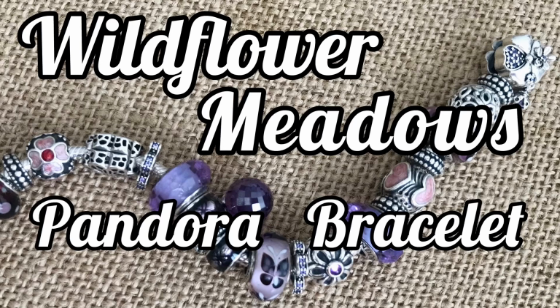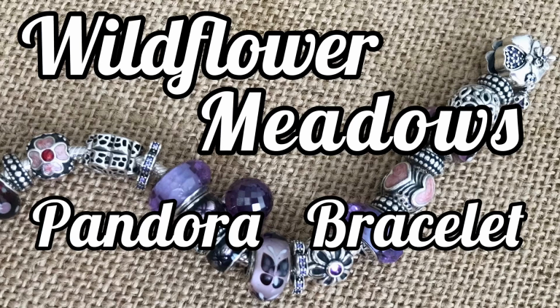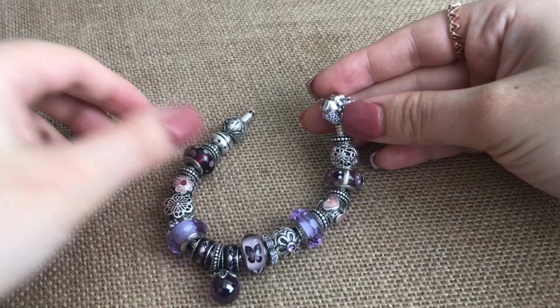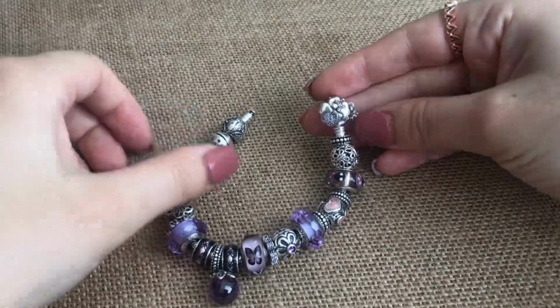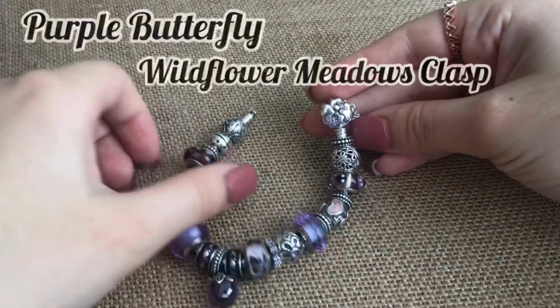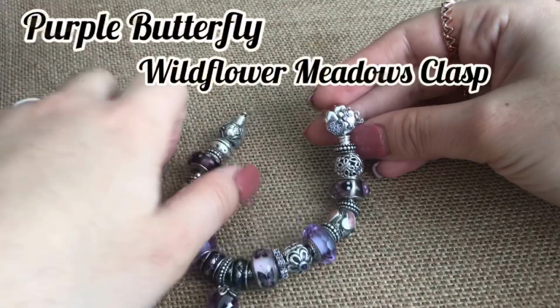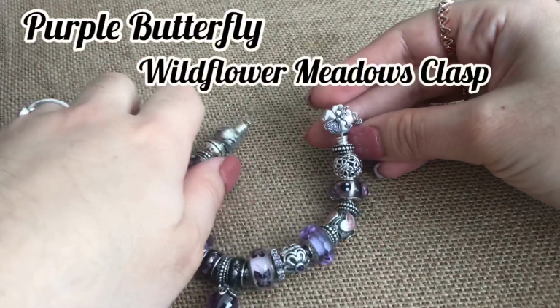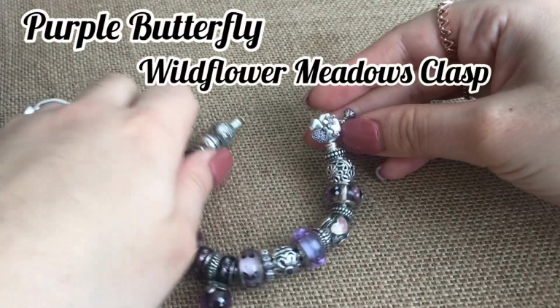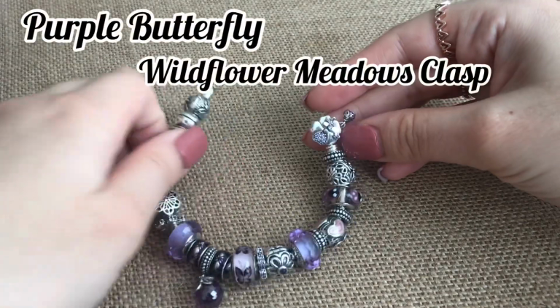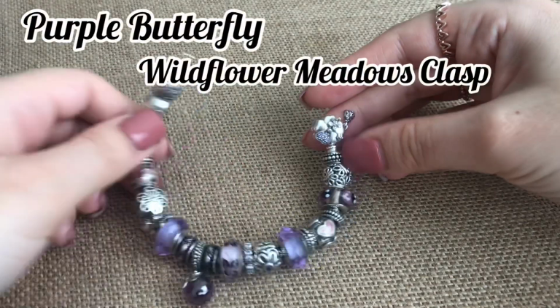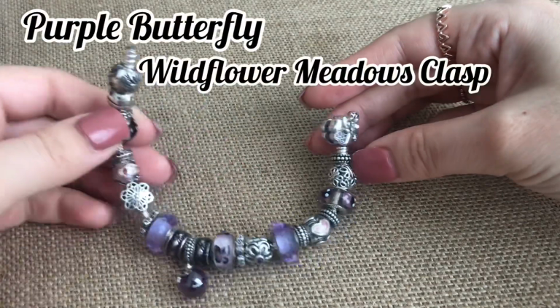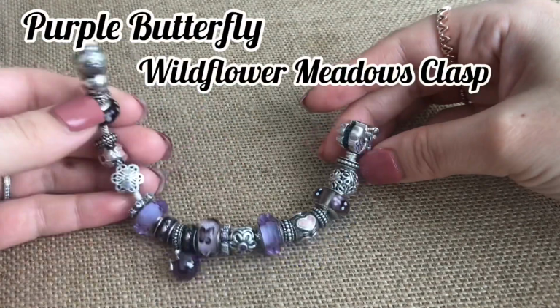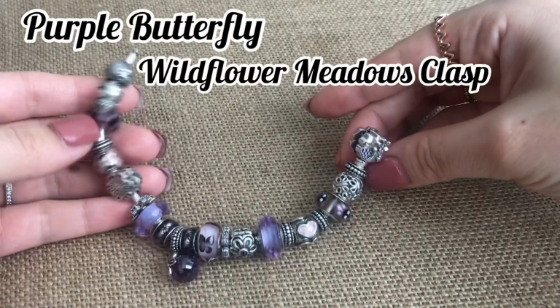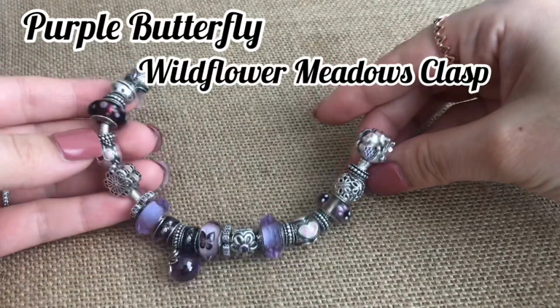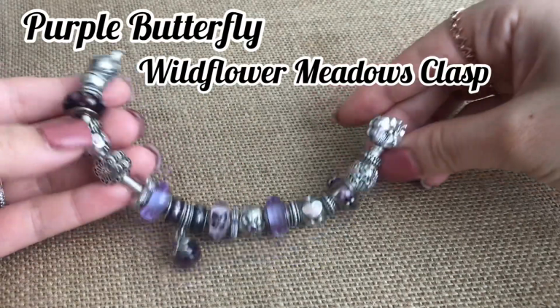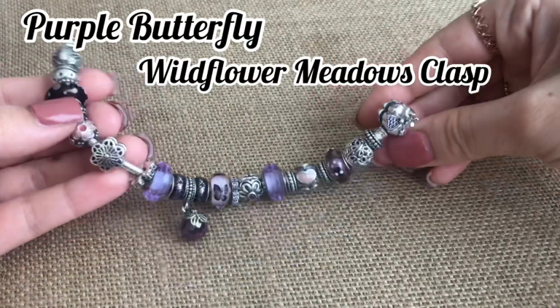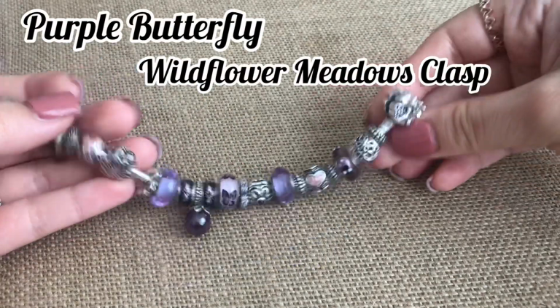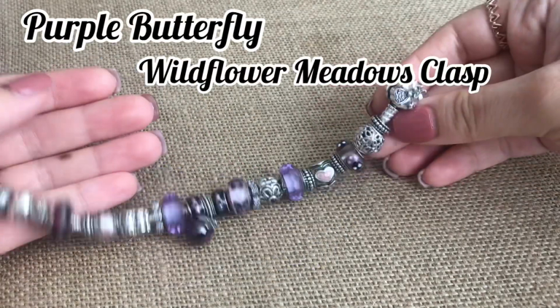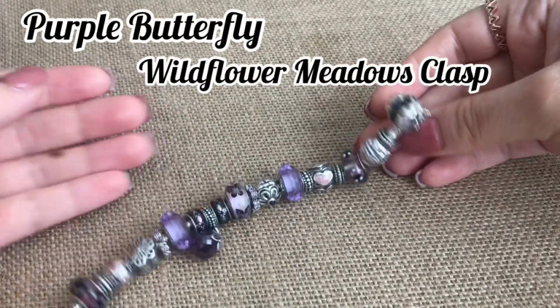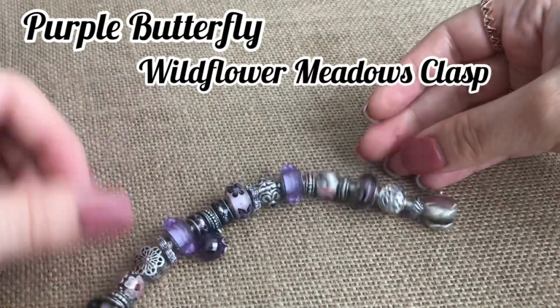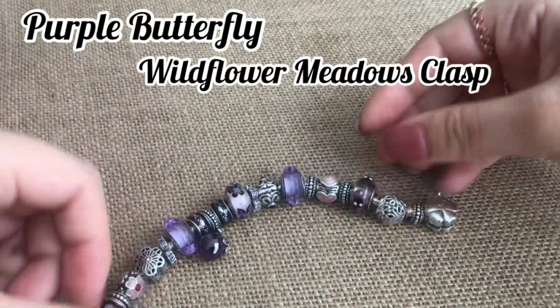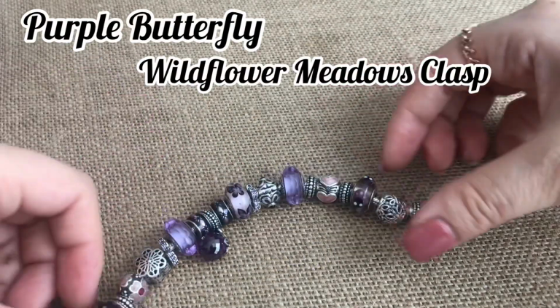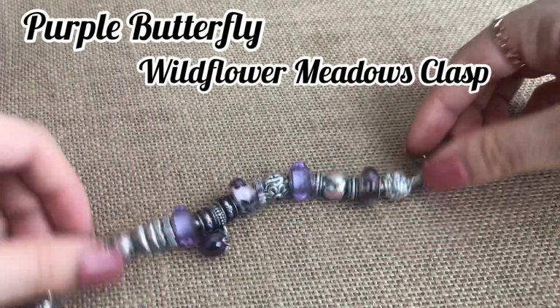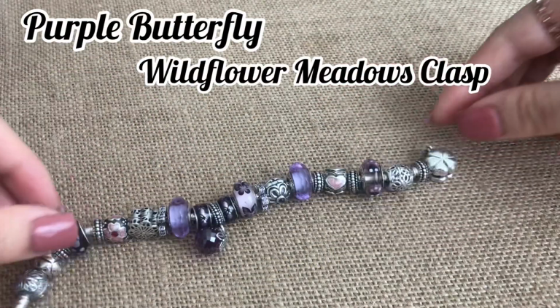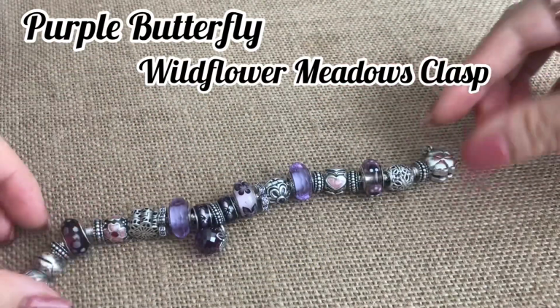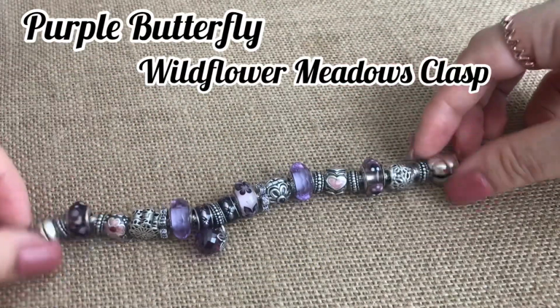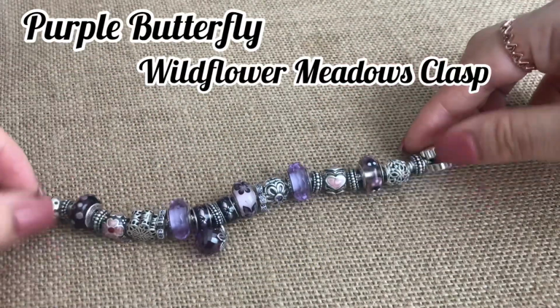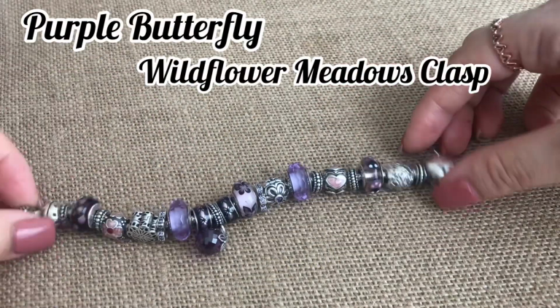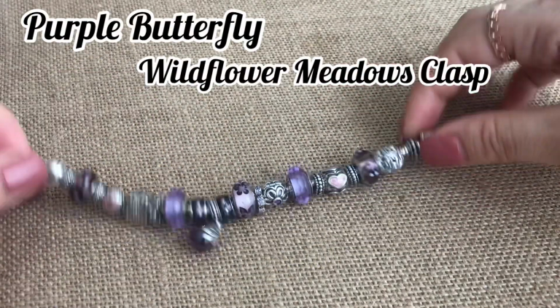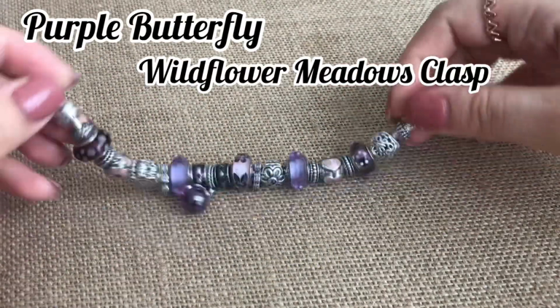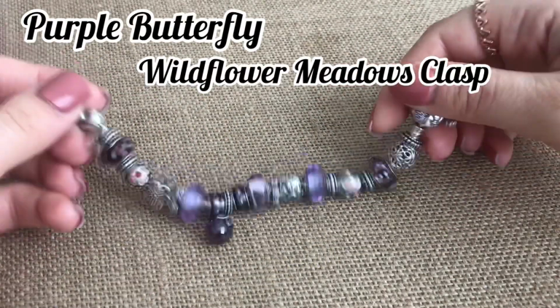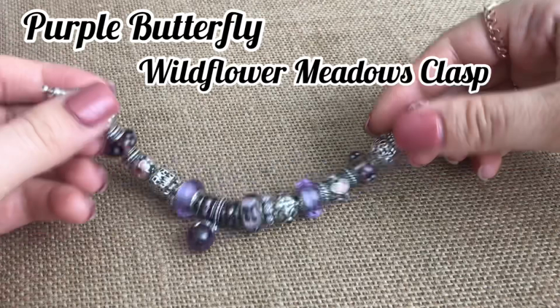Hello everyone, my name is Vianney and today I'm going to be showcasing my butterfly meadow bracelet.